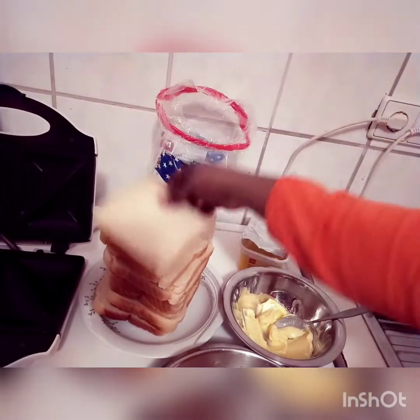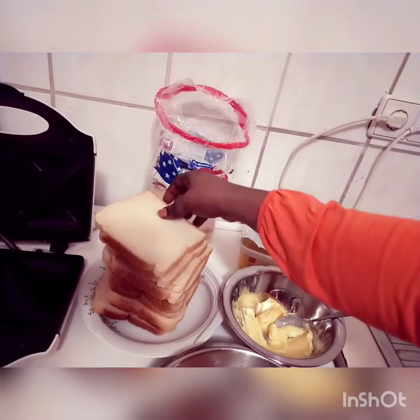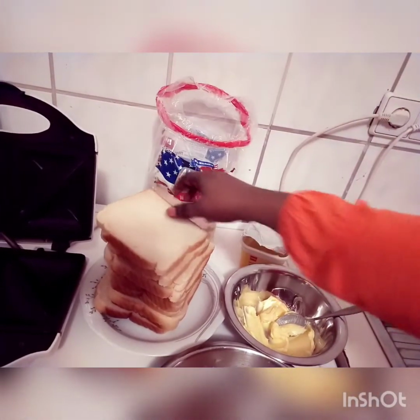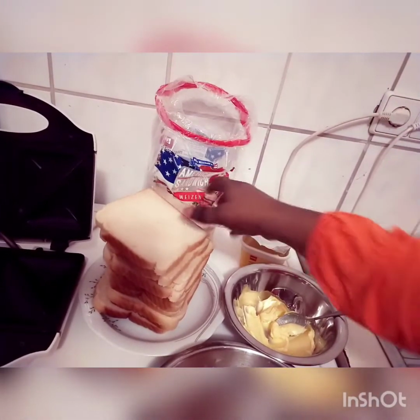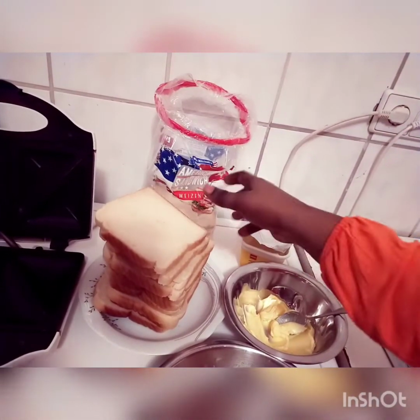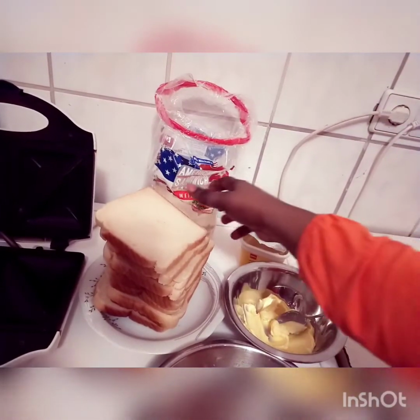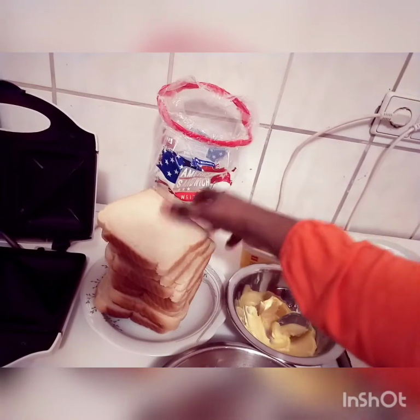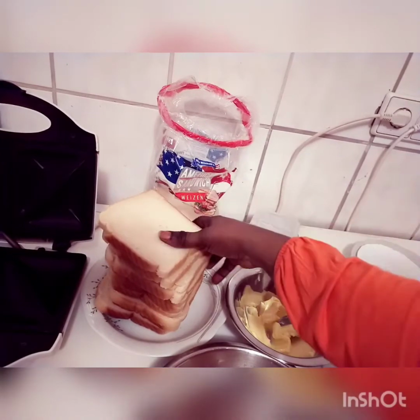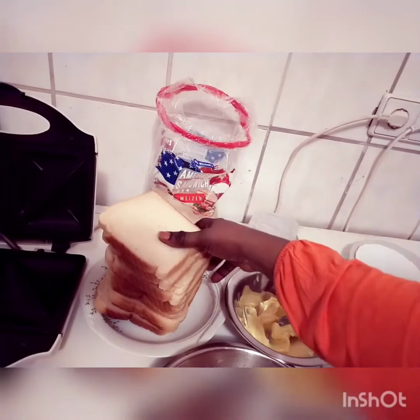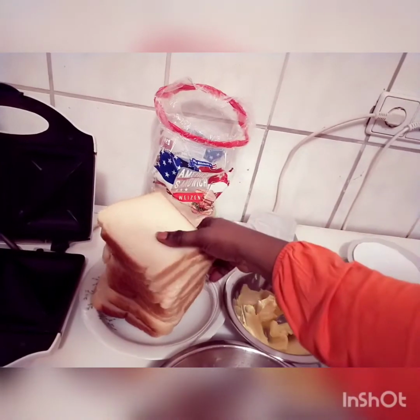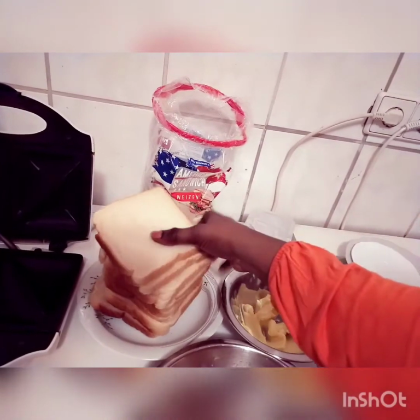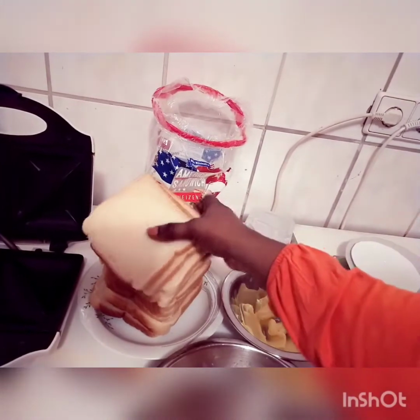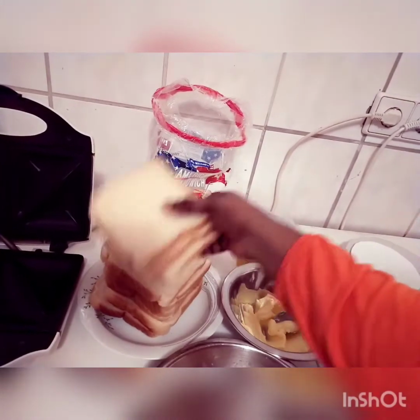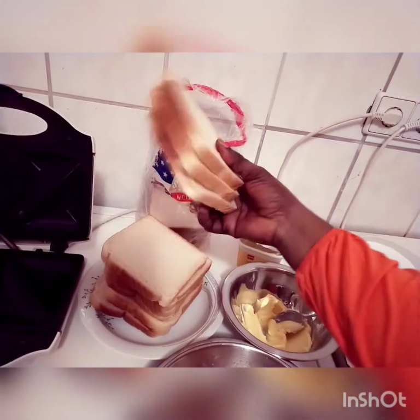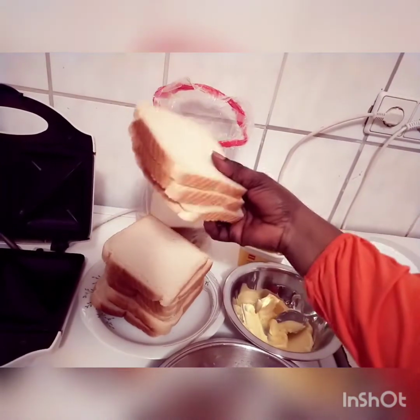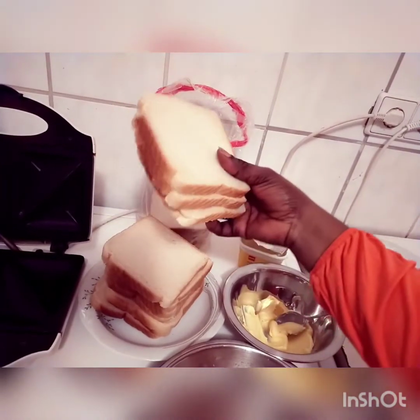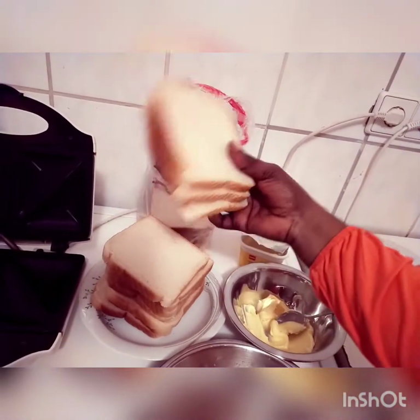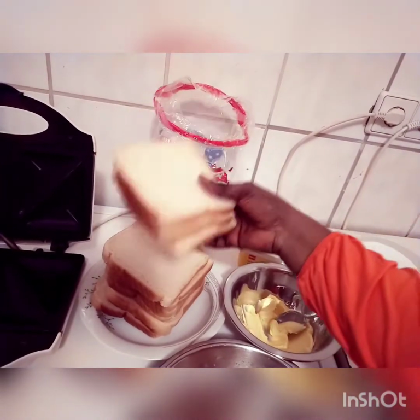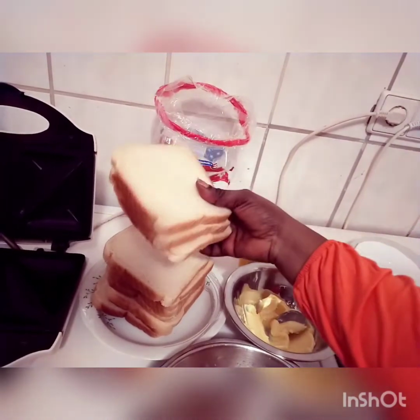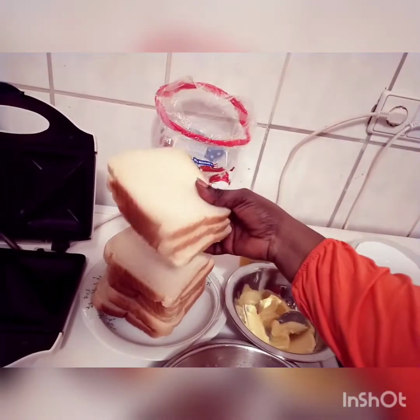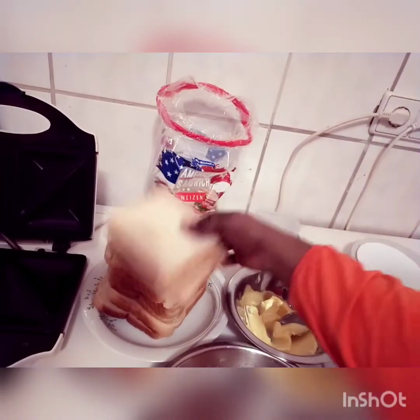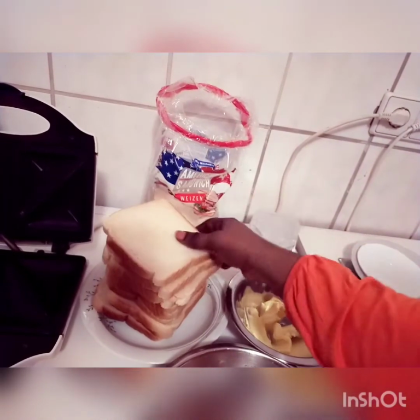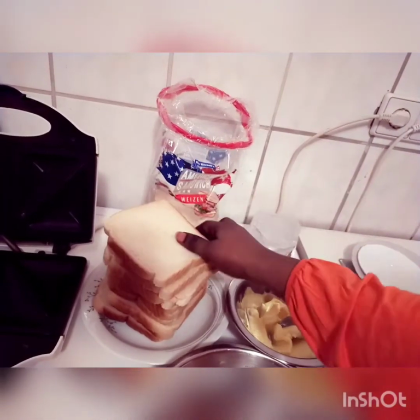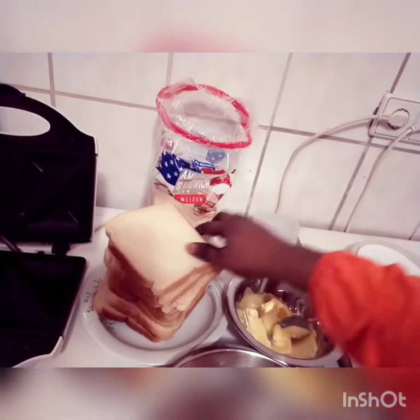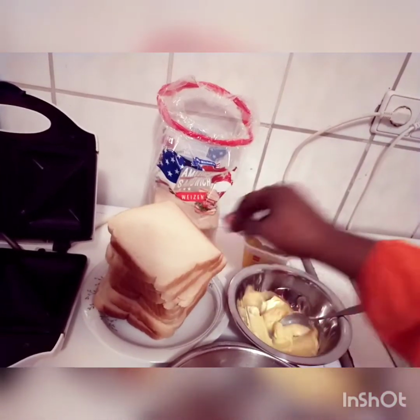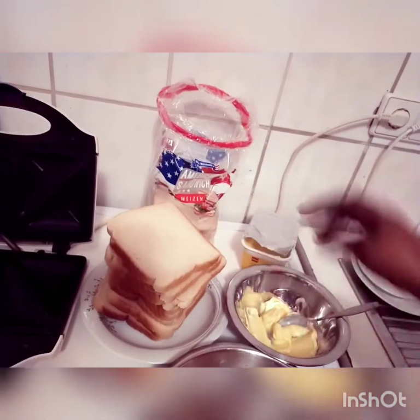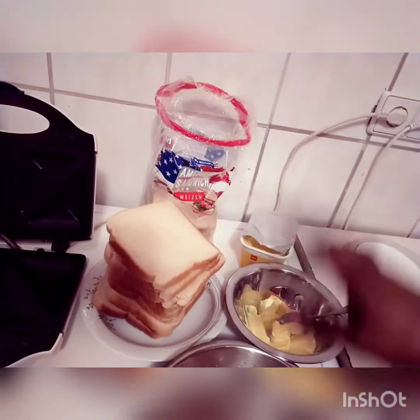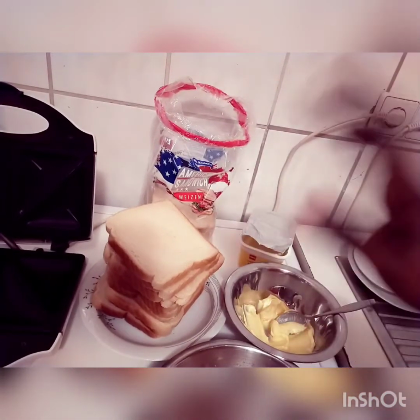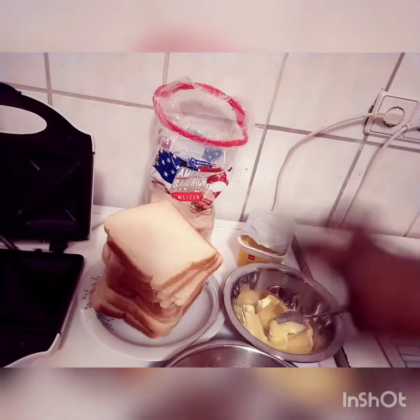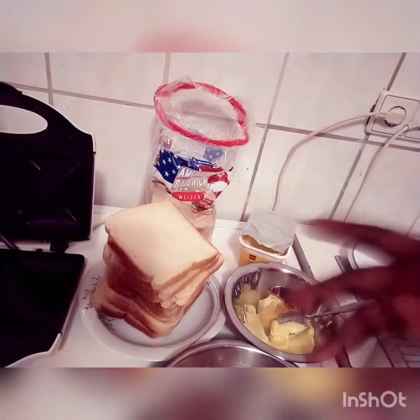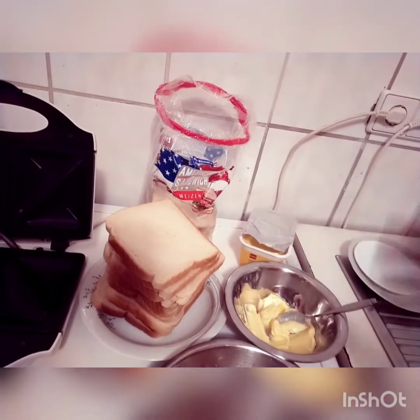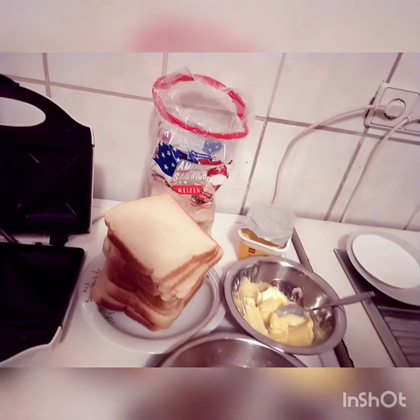This is enough for me and my sisters — we want to eat it together.